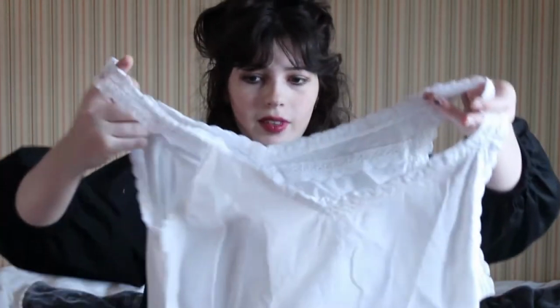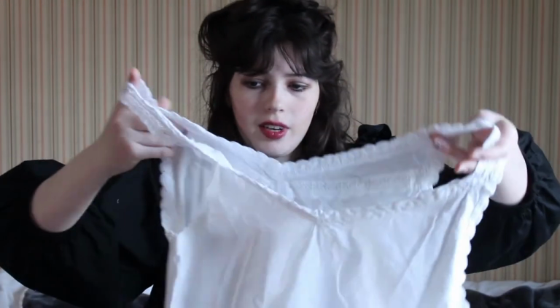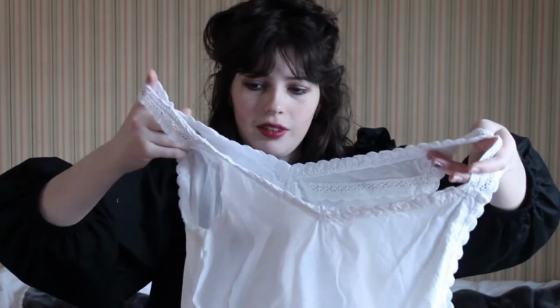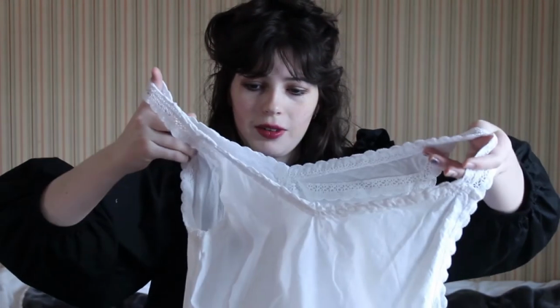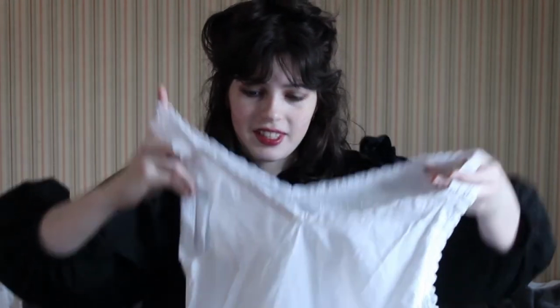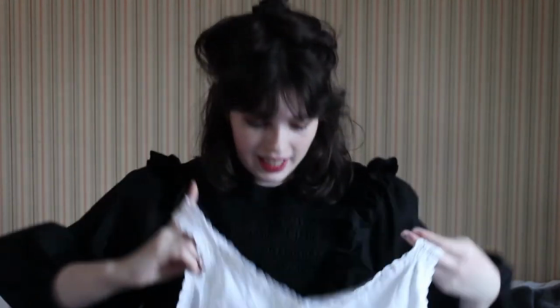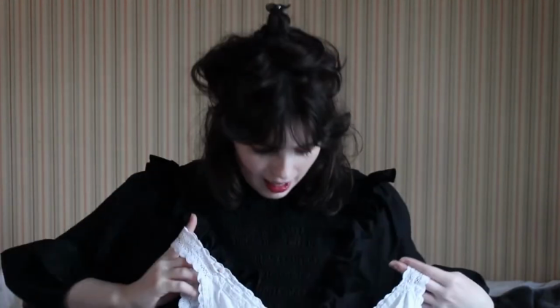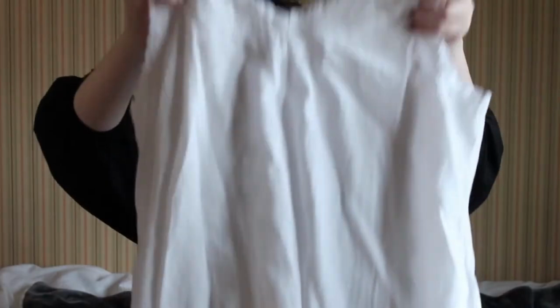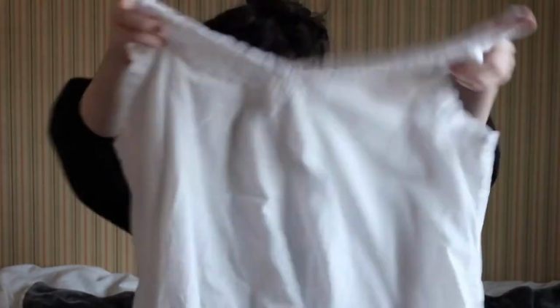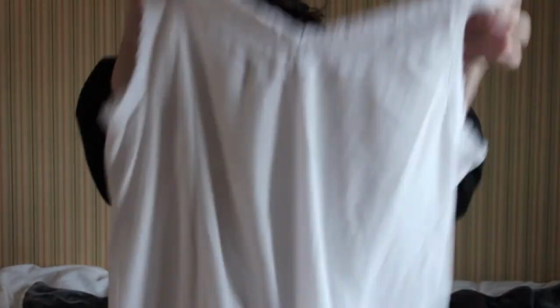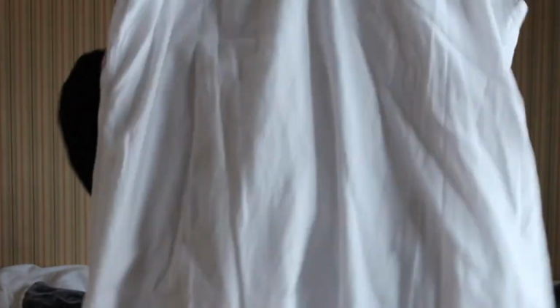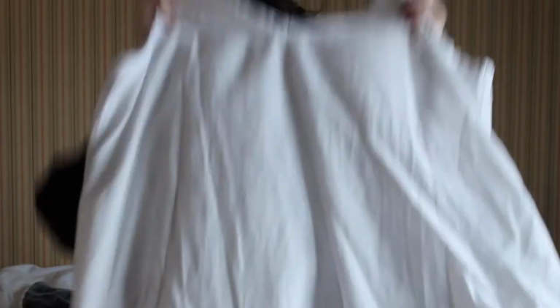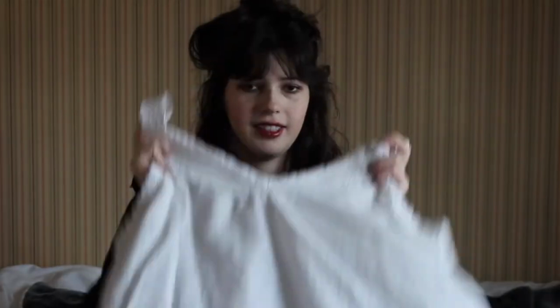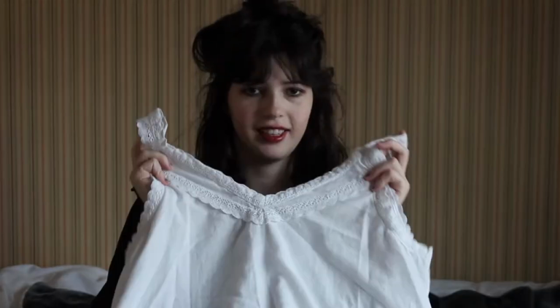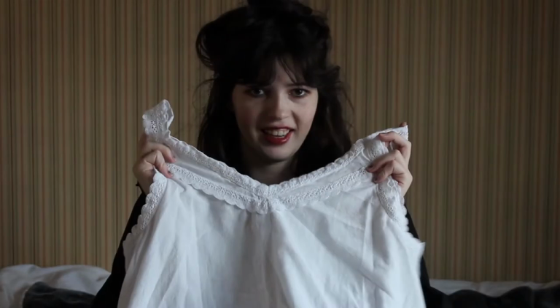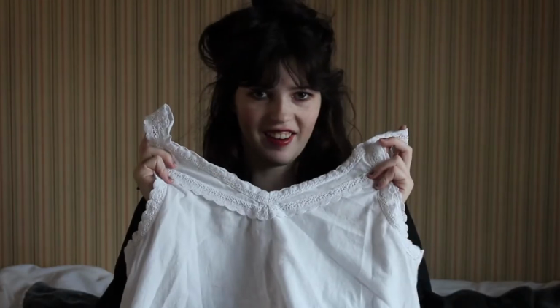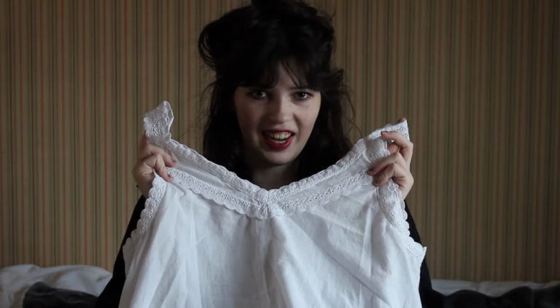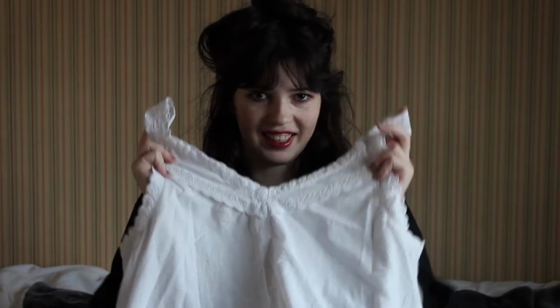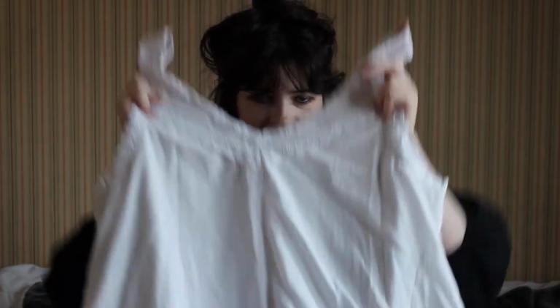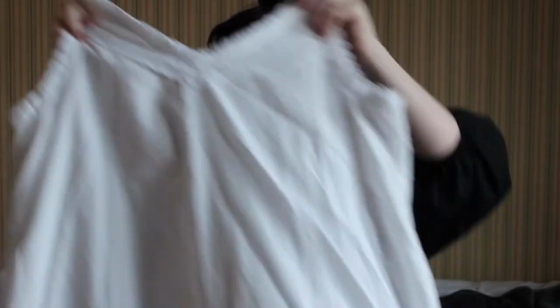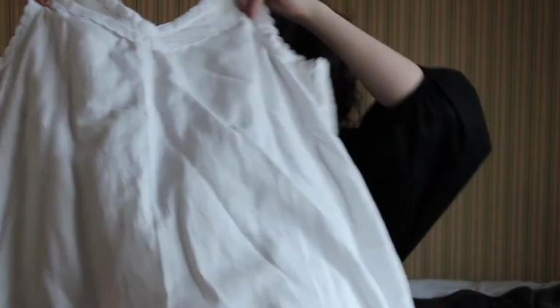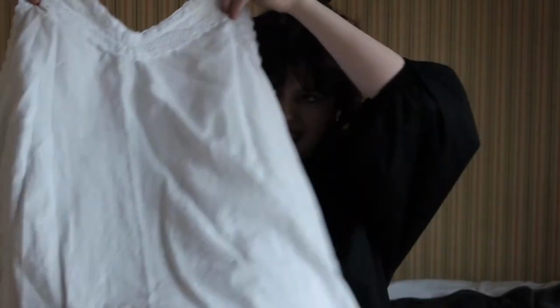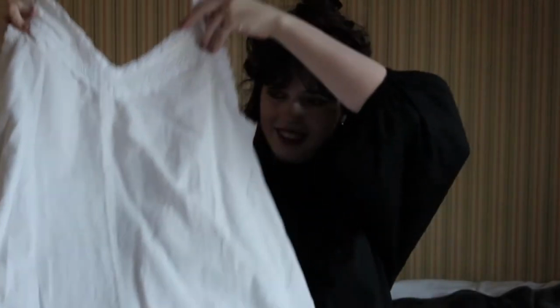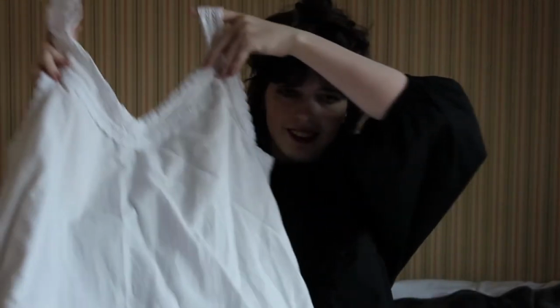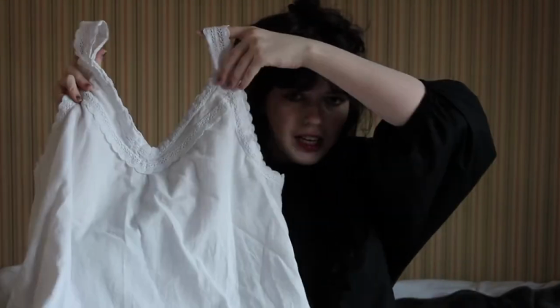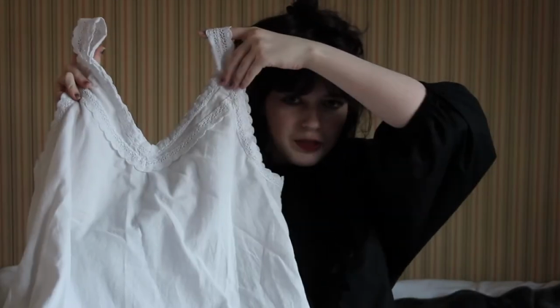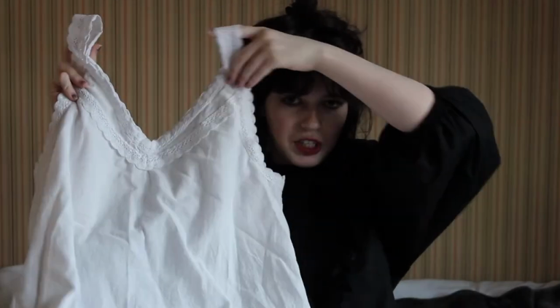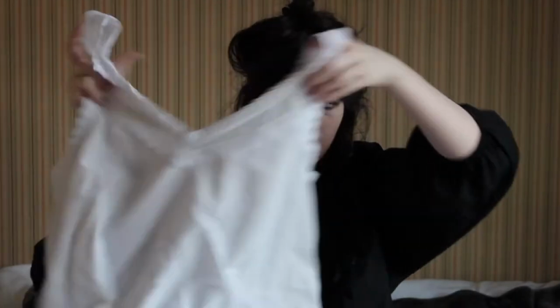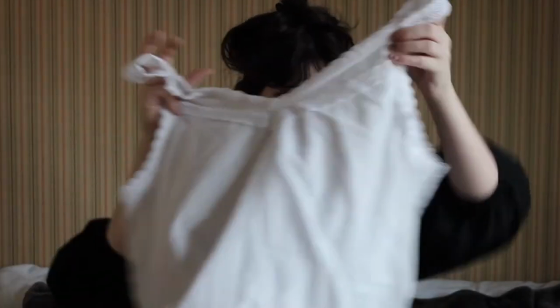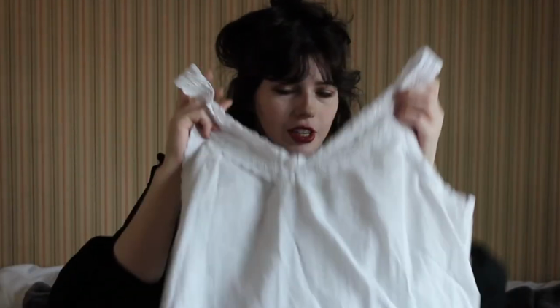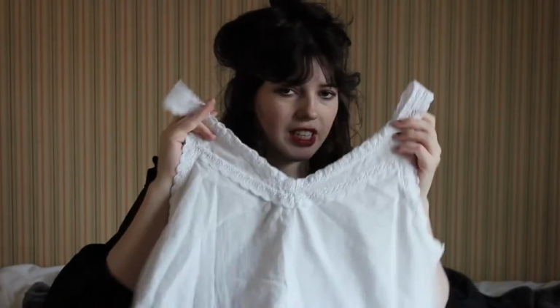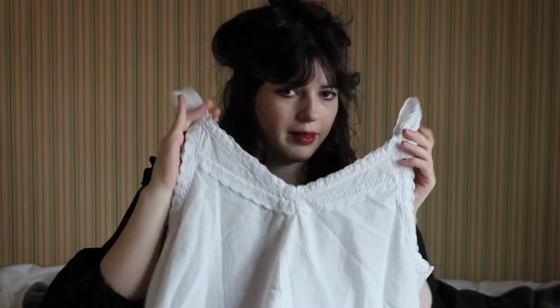Oh no, it's inside out. Okay, here it is. Here's my chemise. Can you see it?